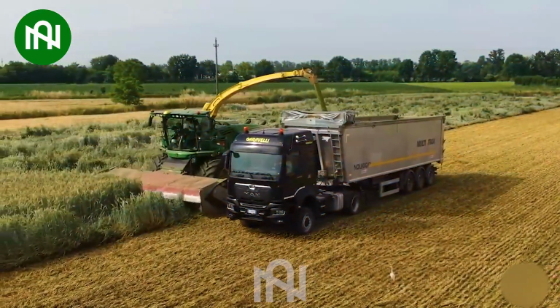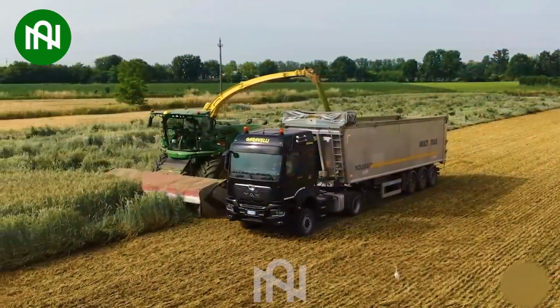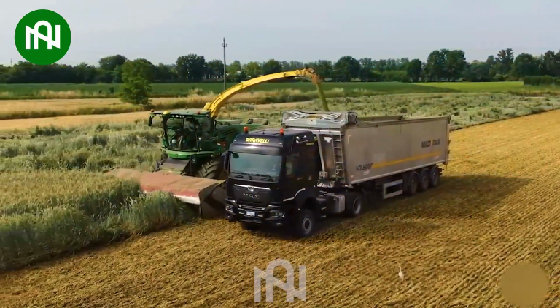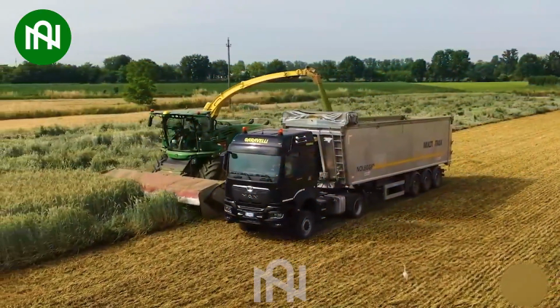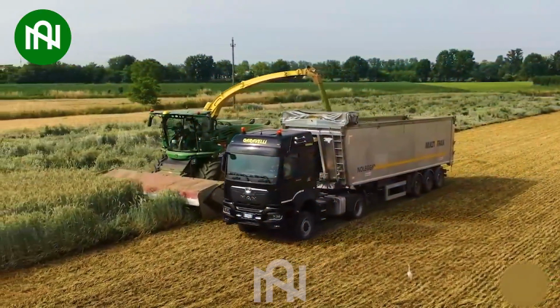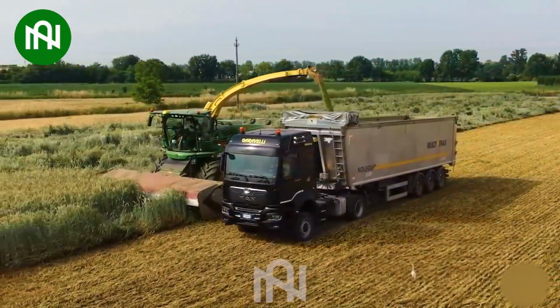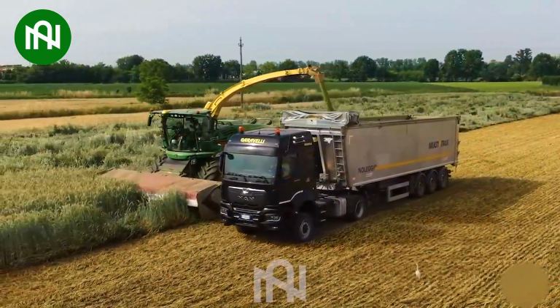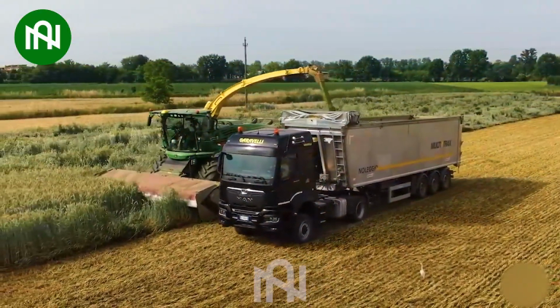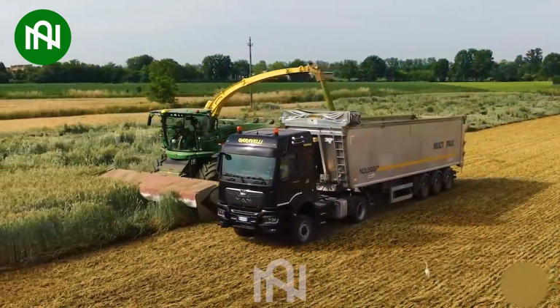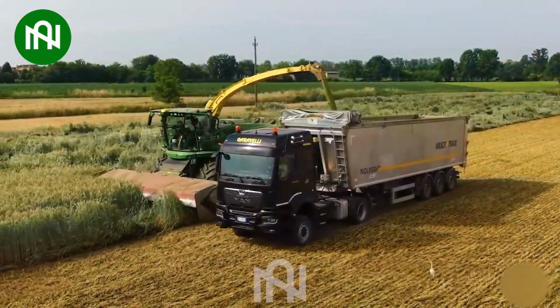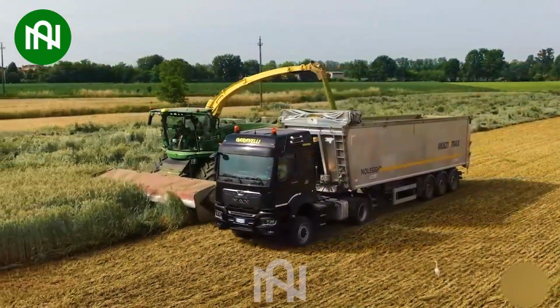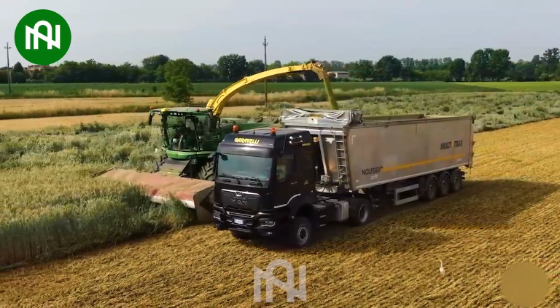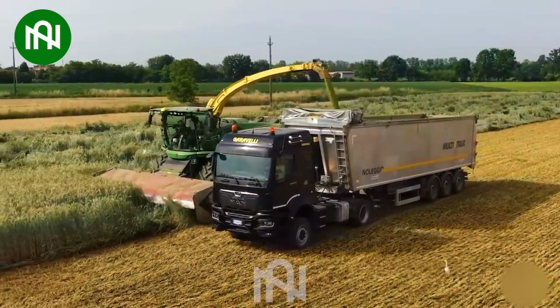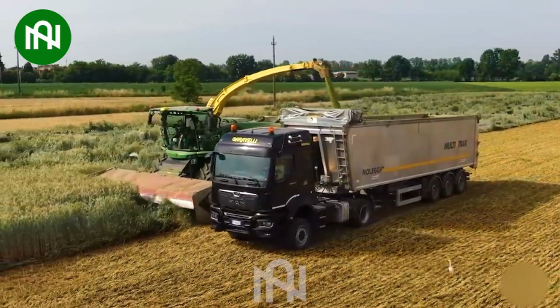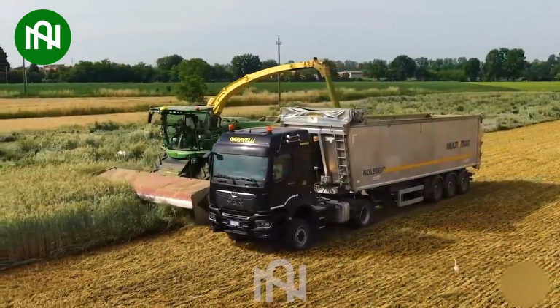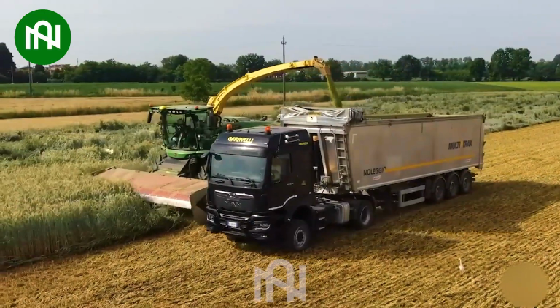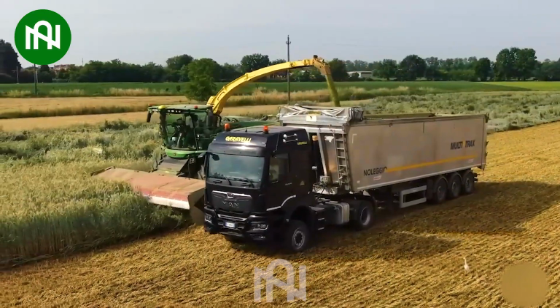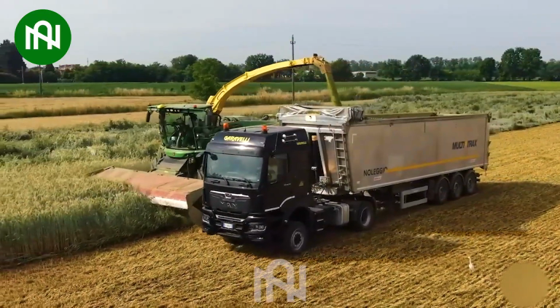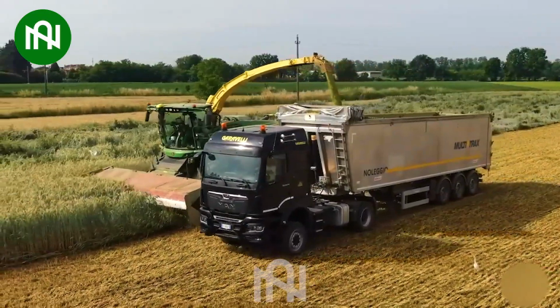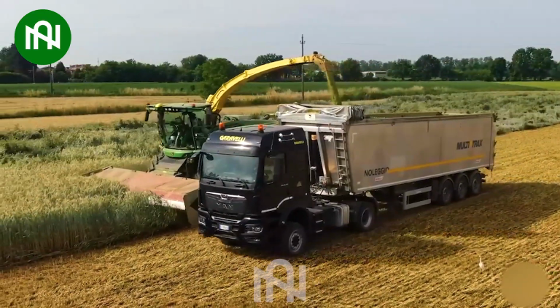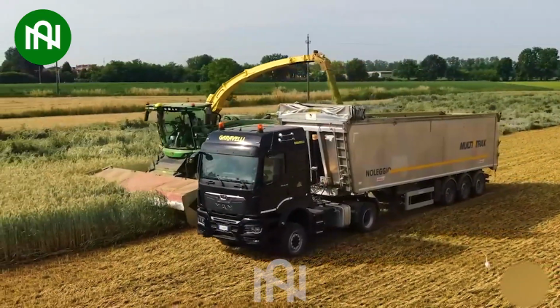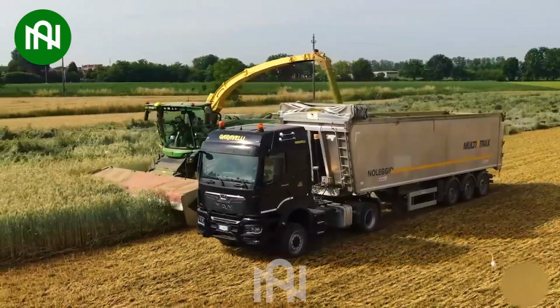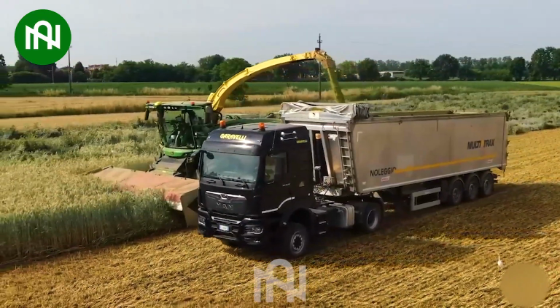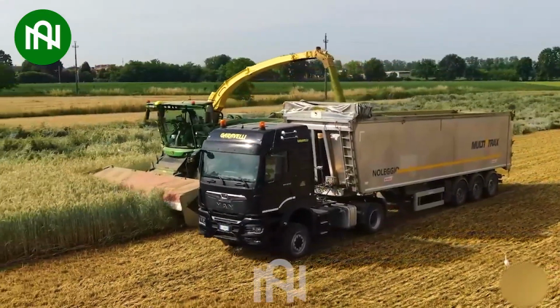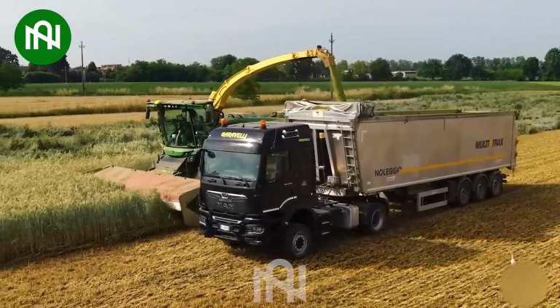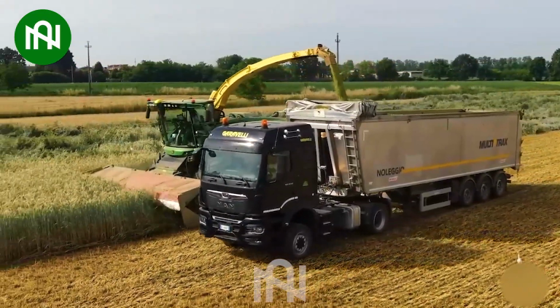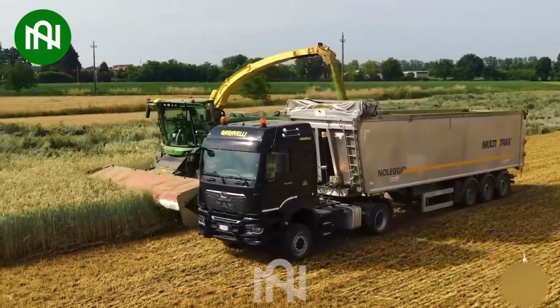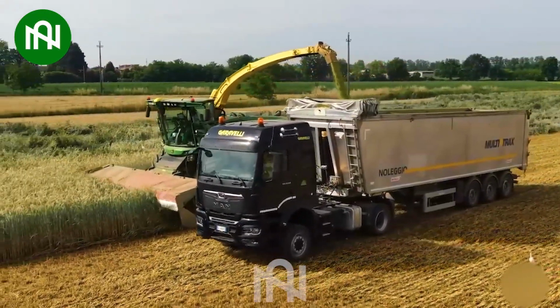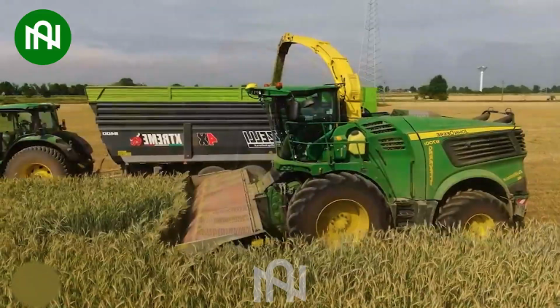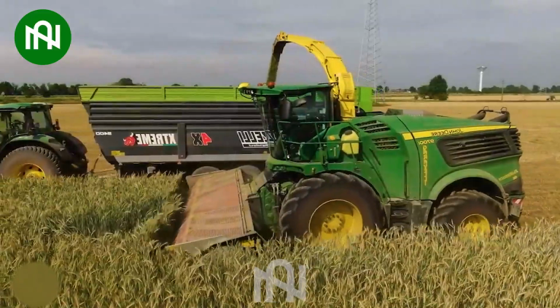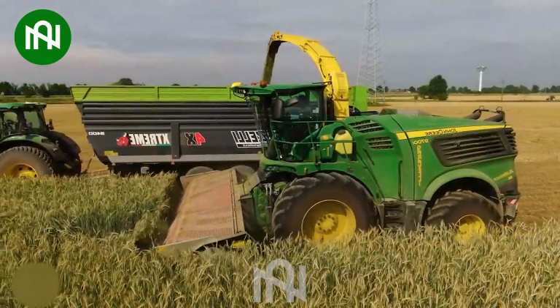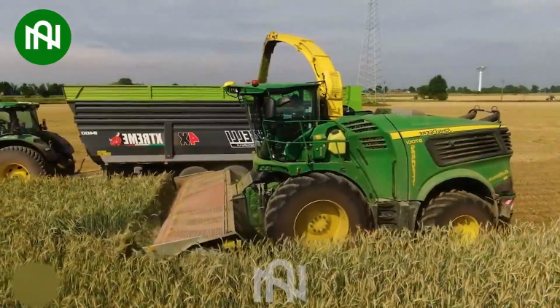Harvesting a wheat field spanning over 10 hectares can be completed in the blink of an eye!